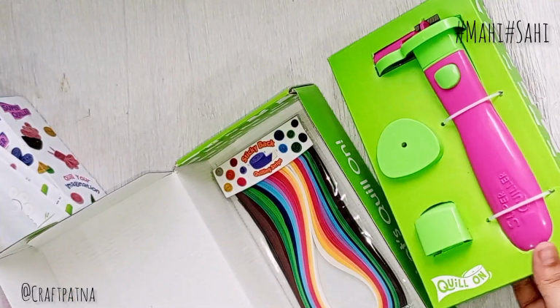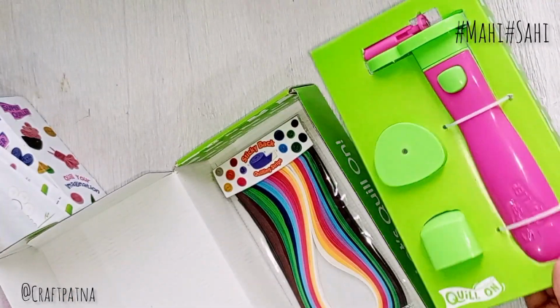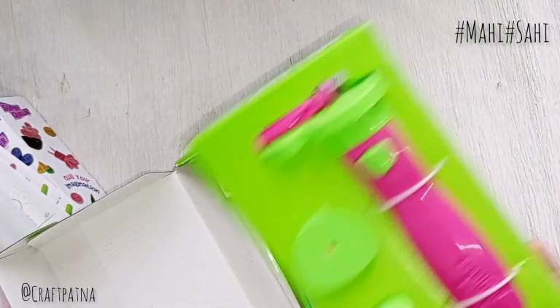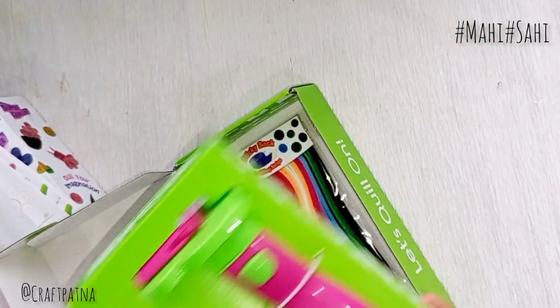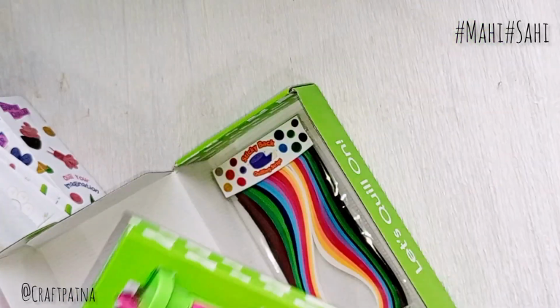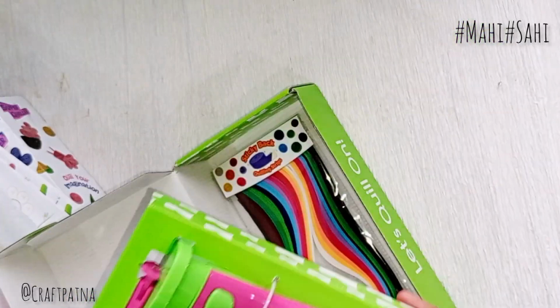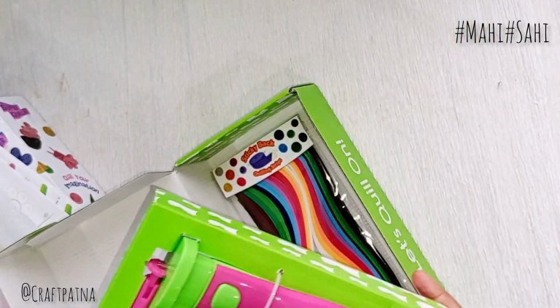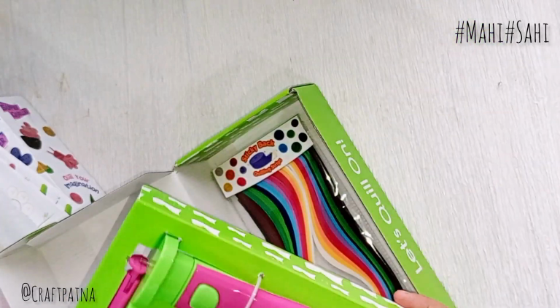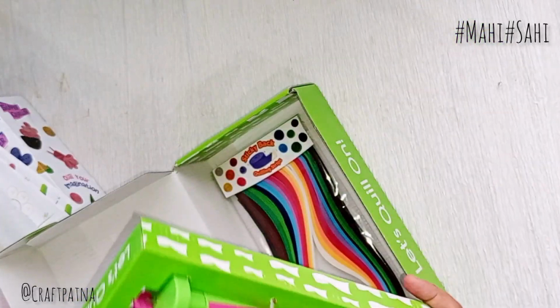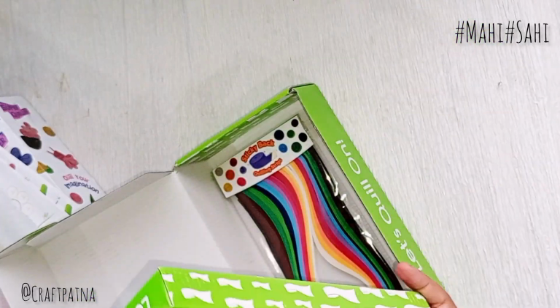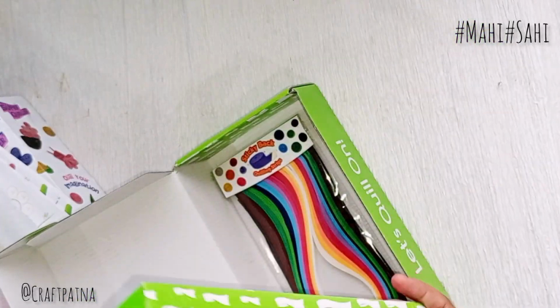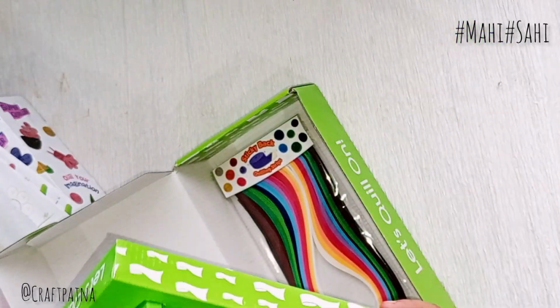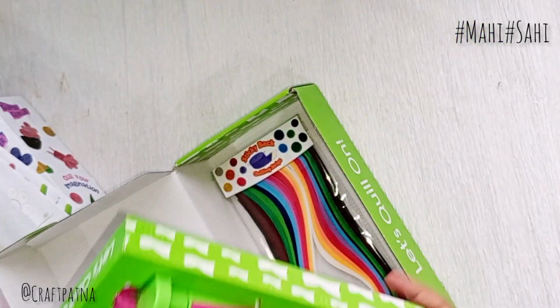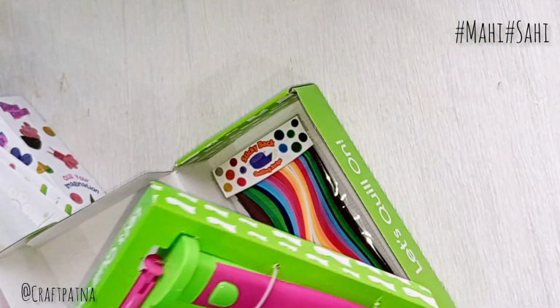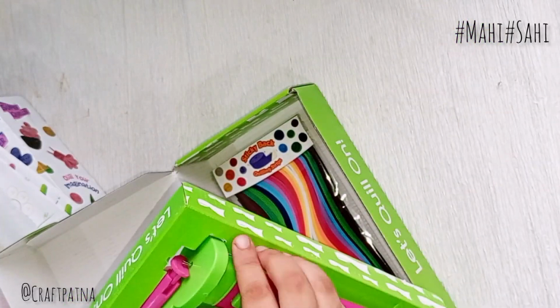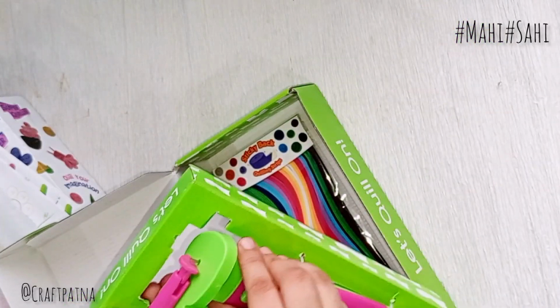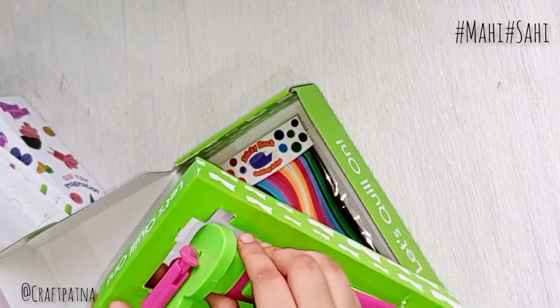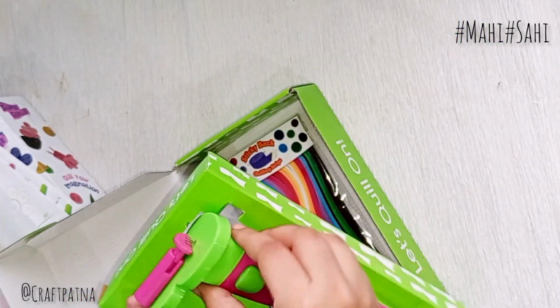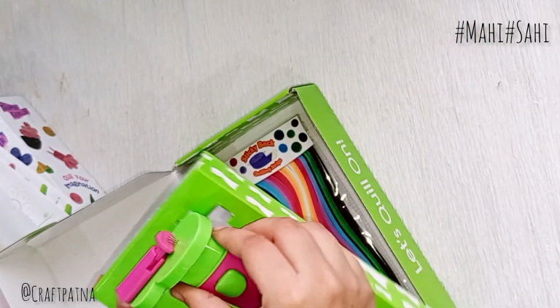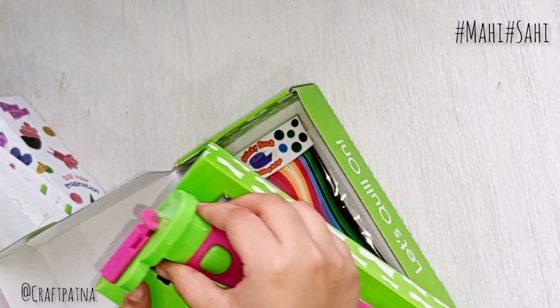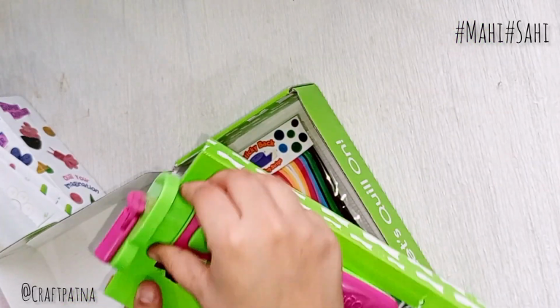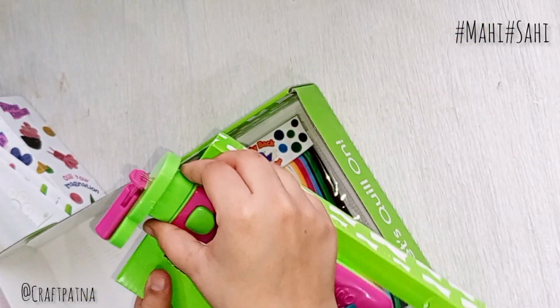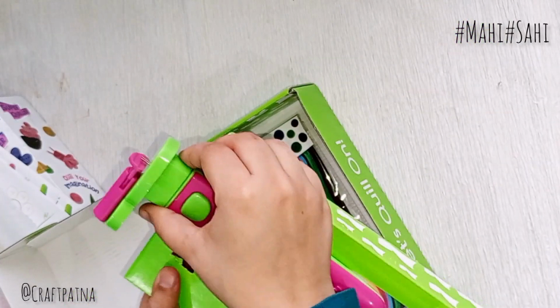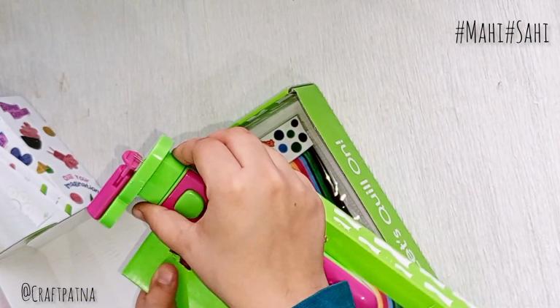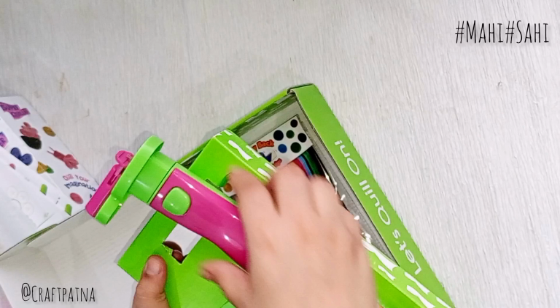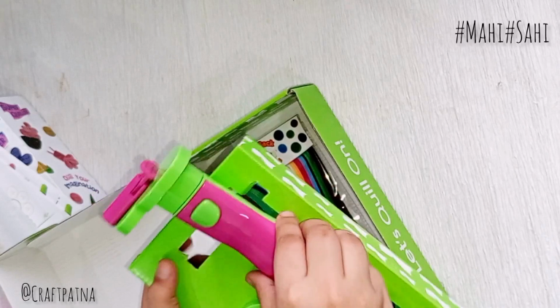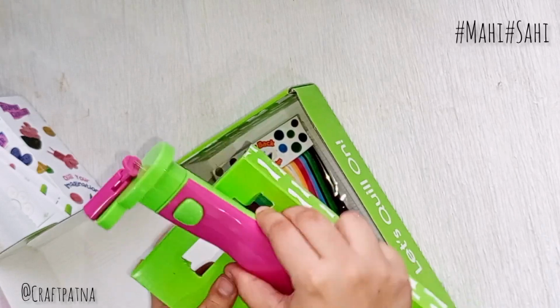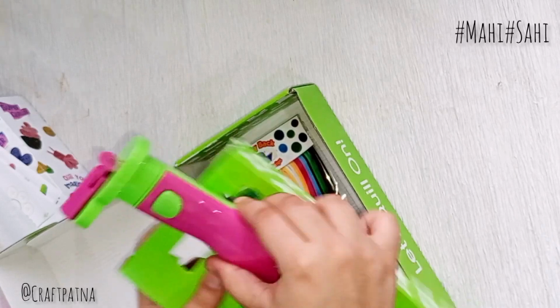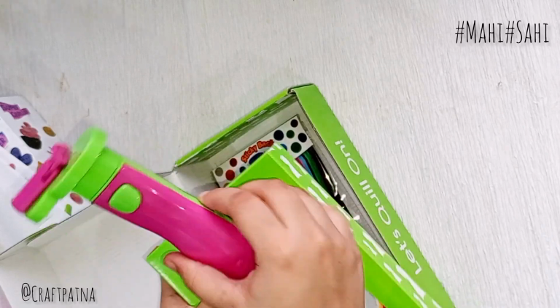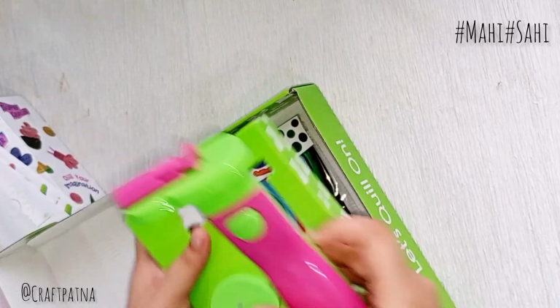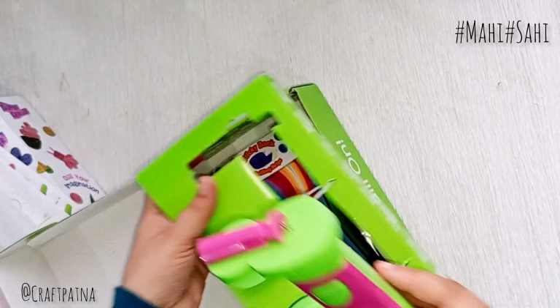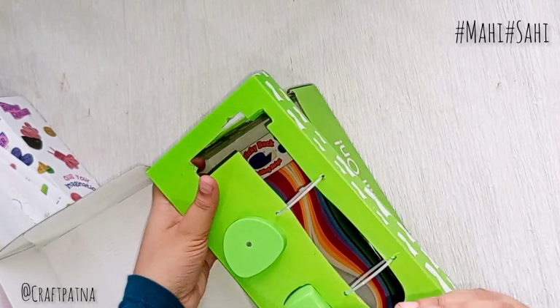For this automatic quilling tool, you will need to add cell batteries.